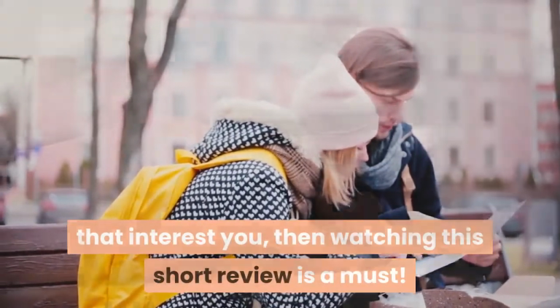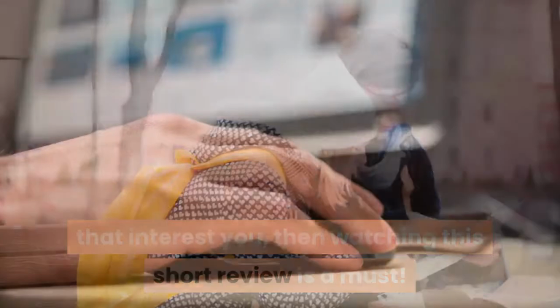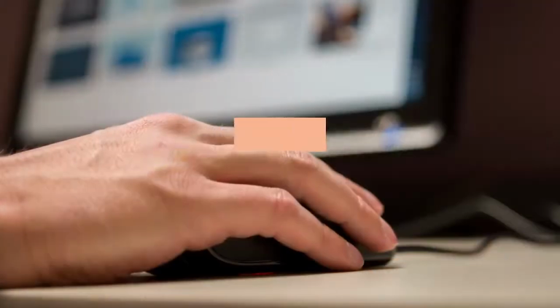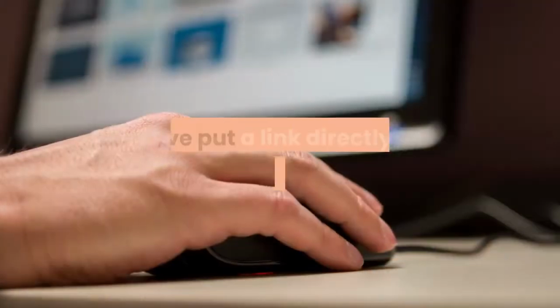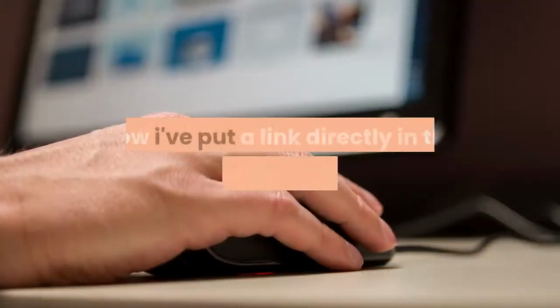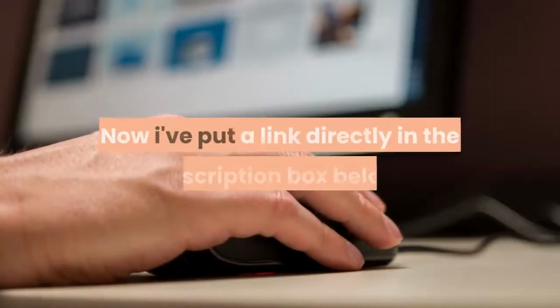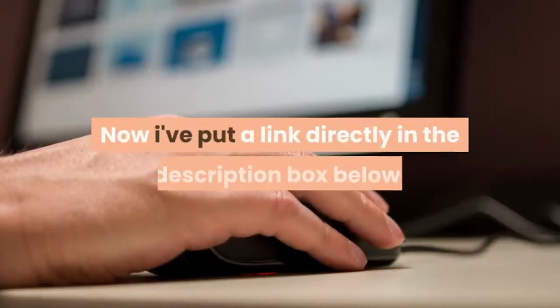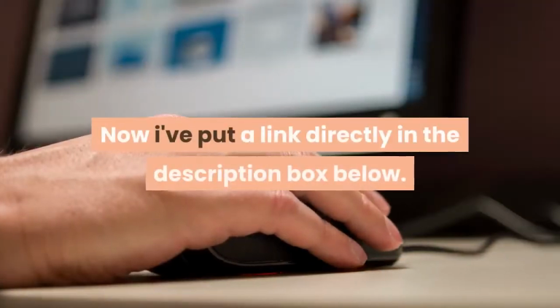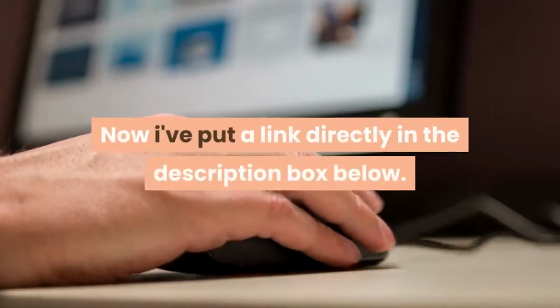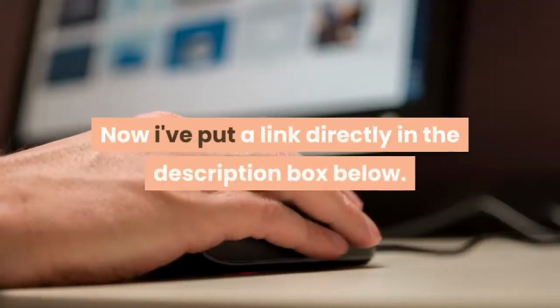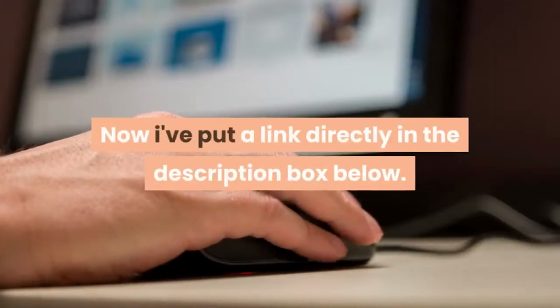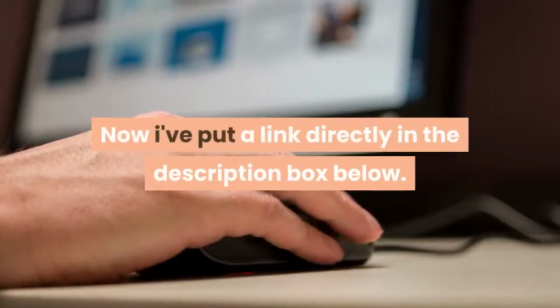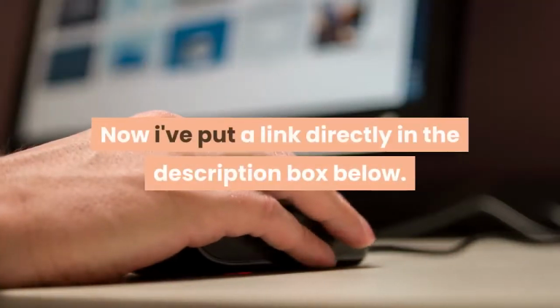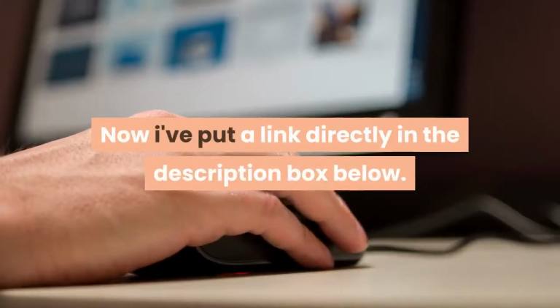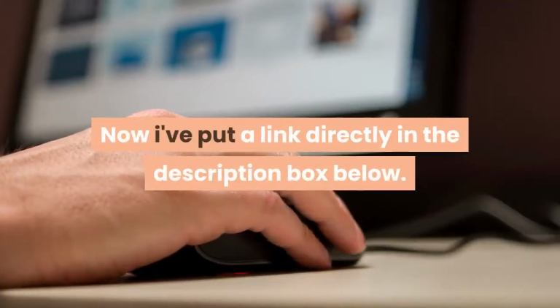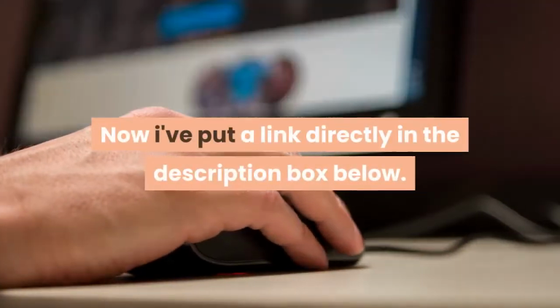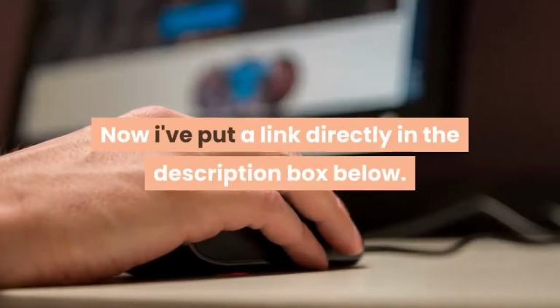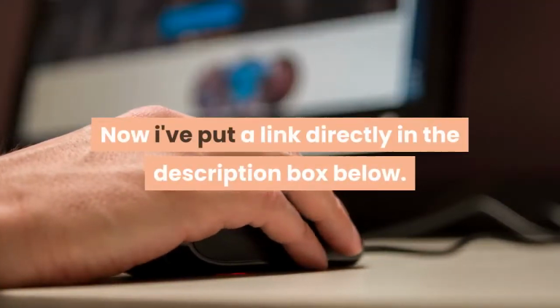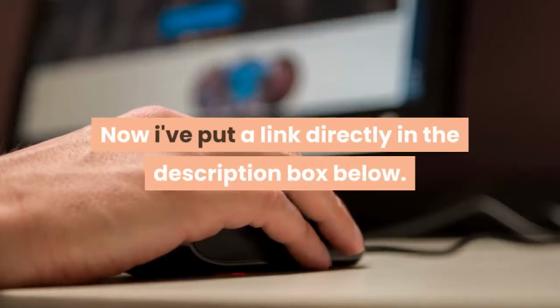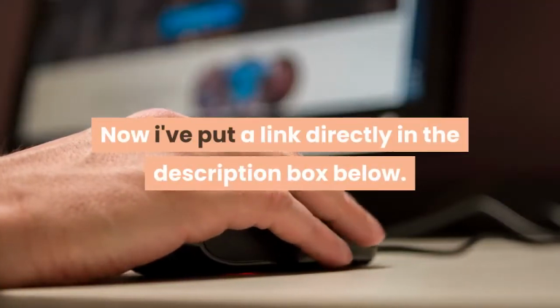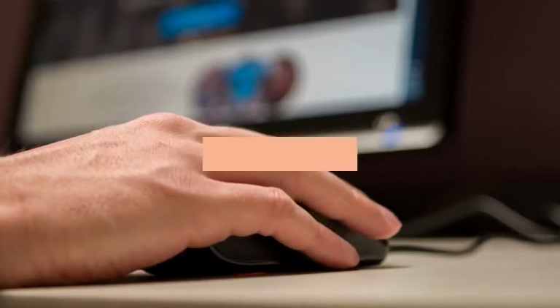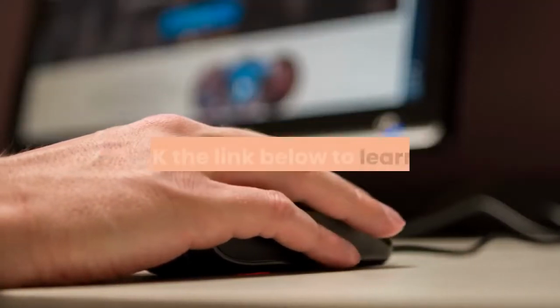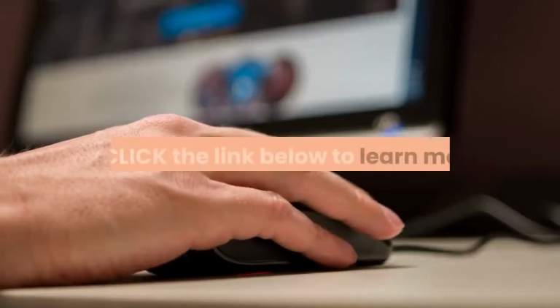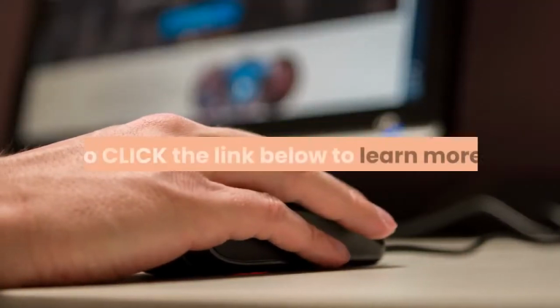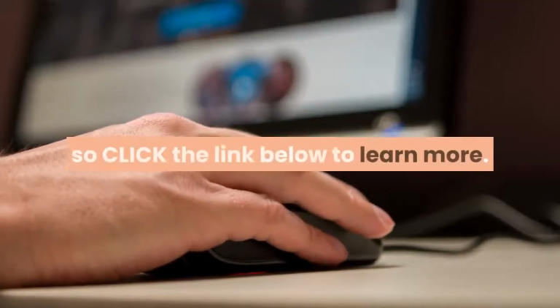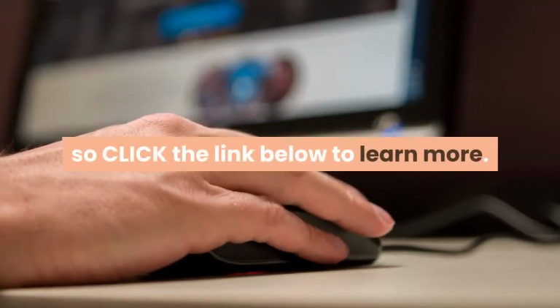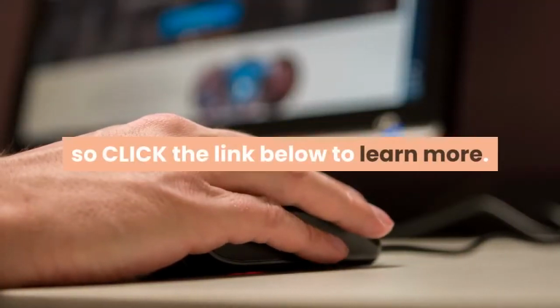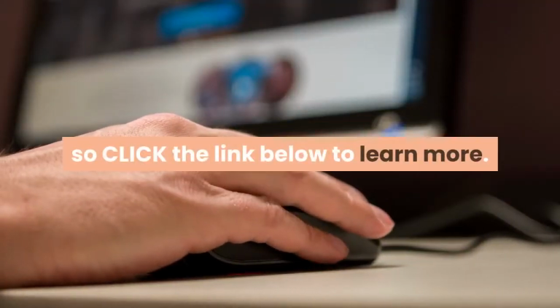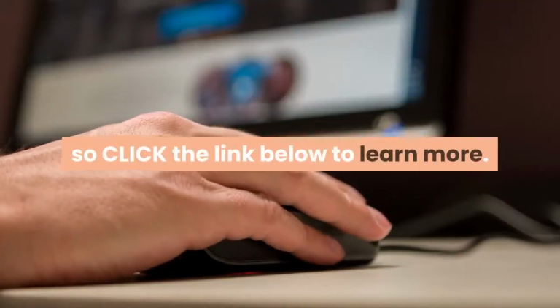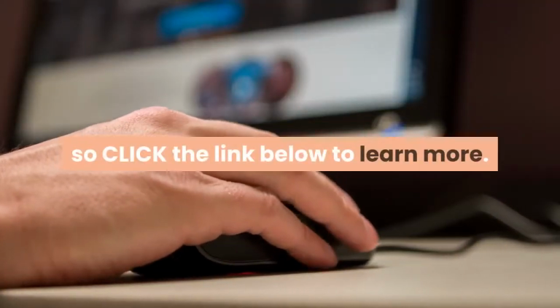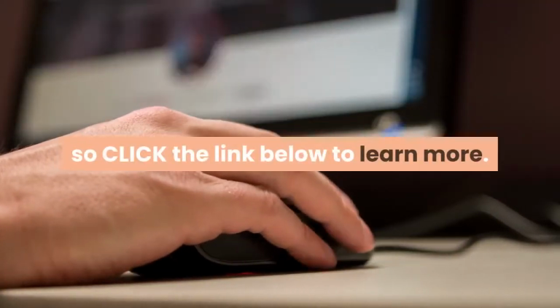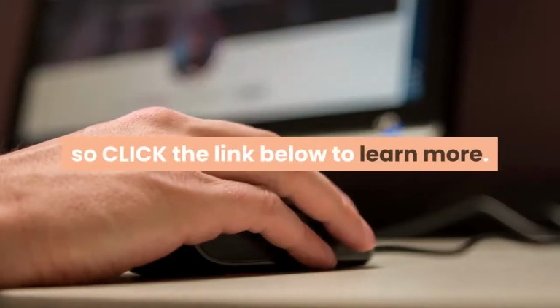I've put a link directly in the description box below, so click the link below to learn more.